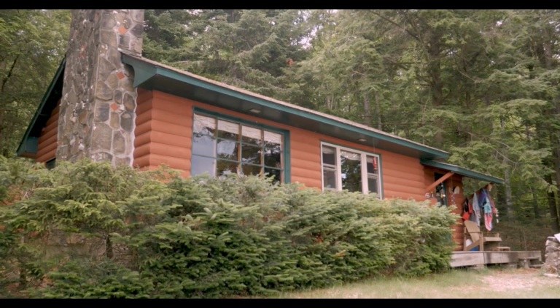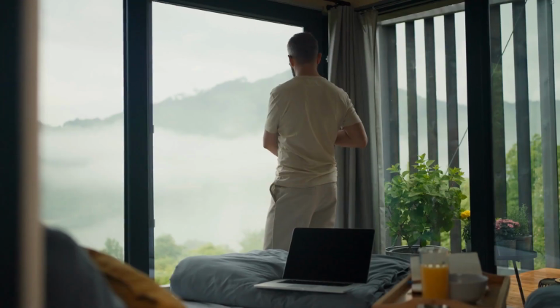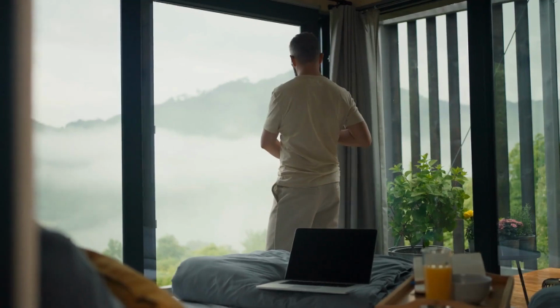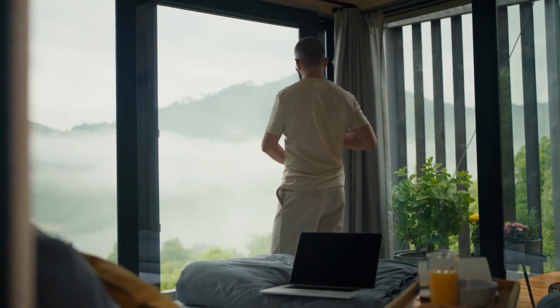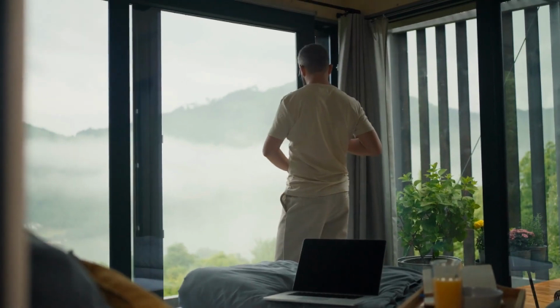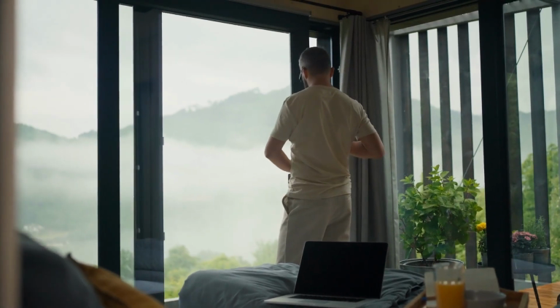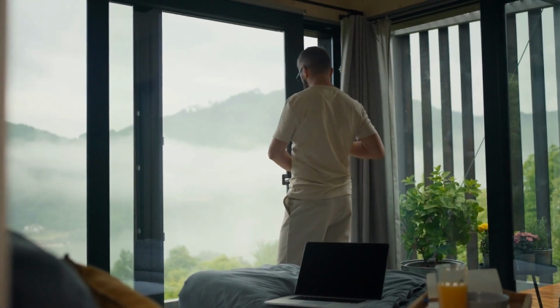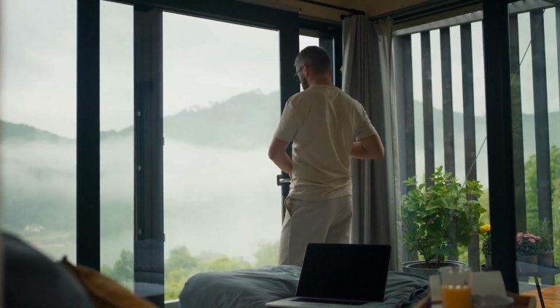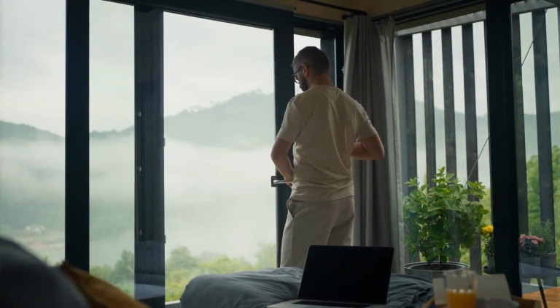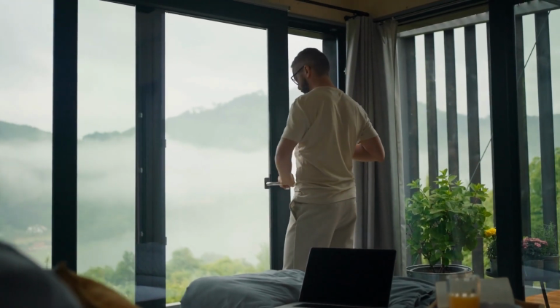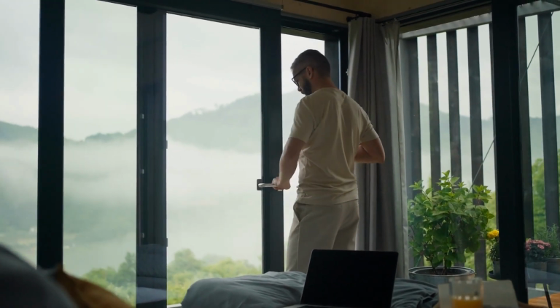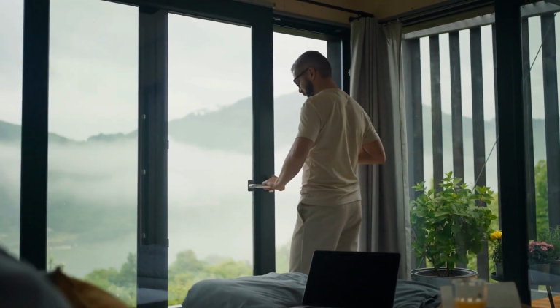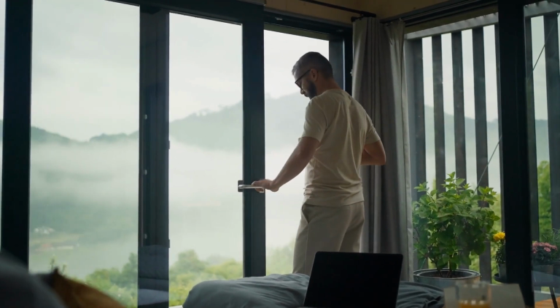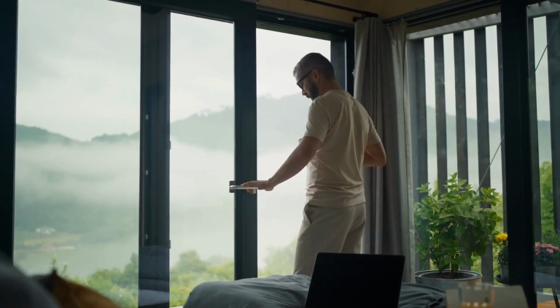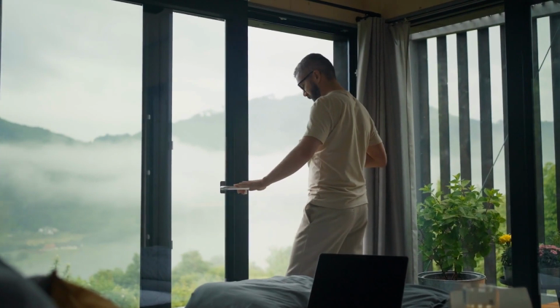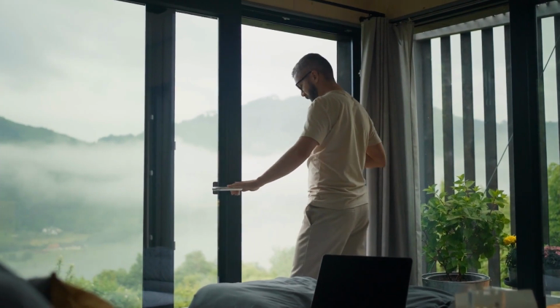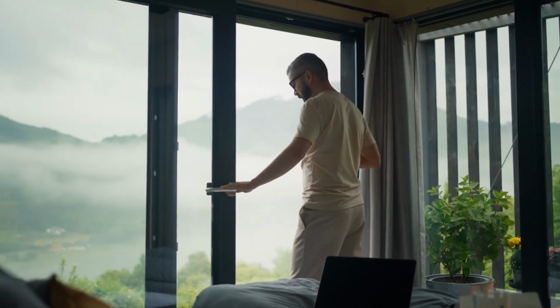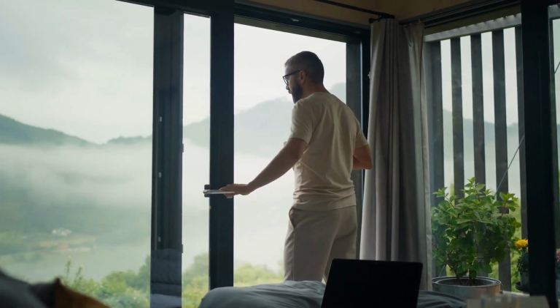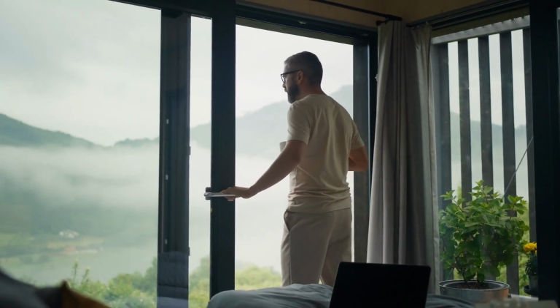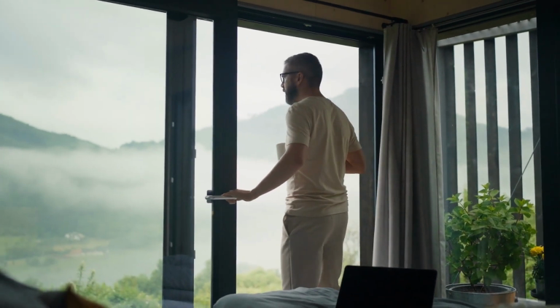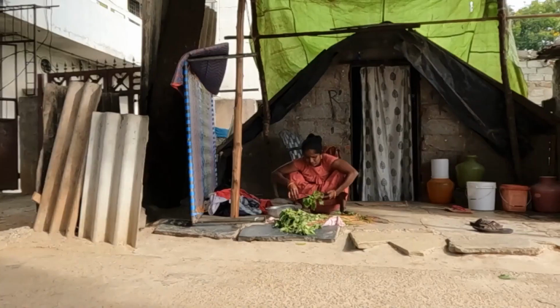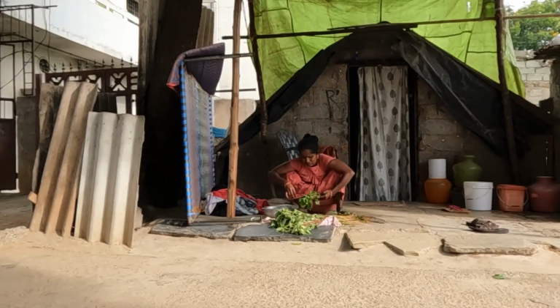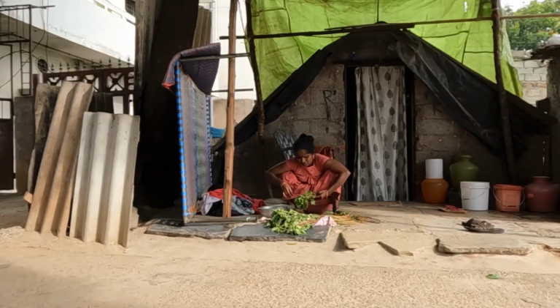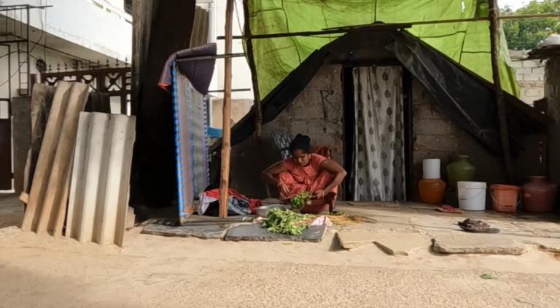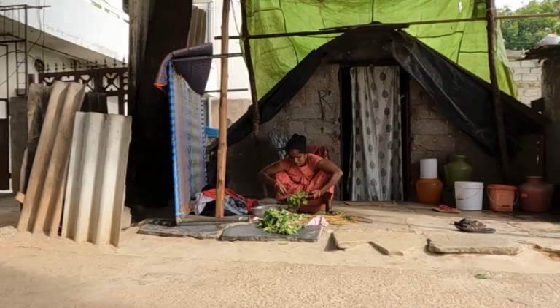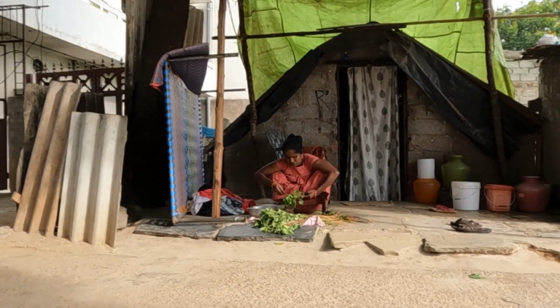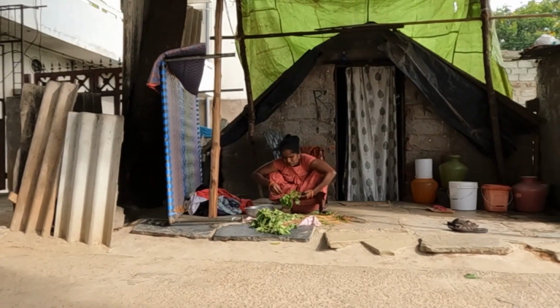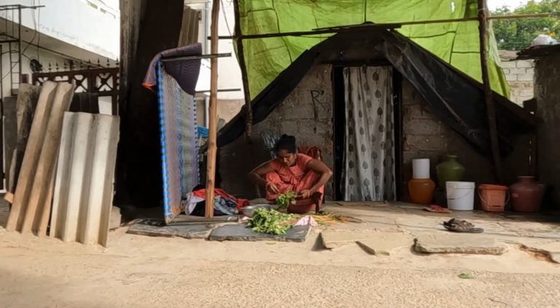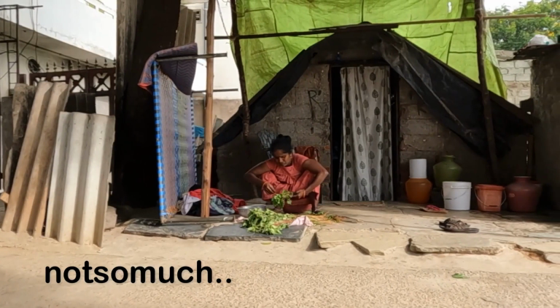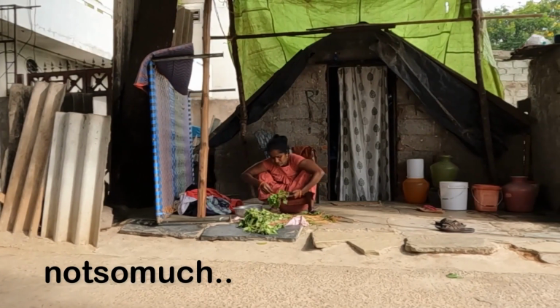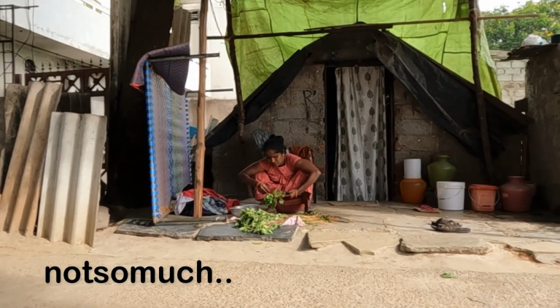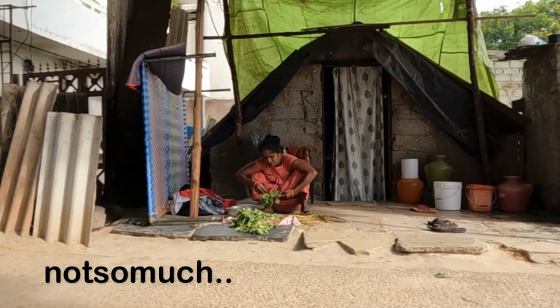Some housing is free, most is not. Some is pretty great, and some — well, not so much.